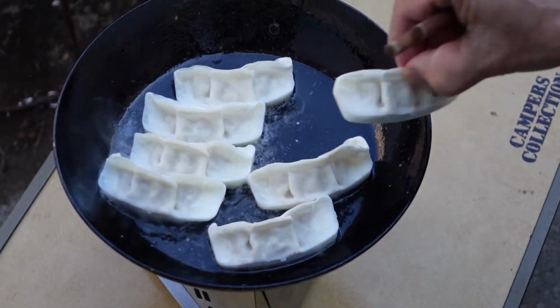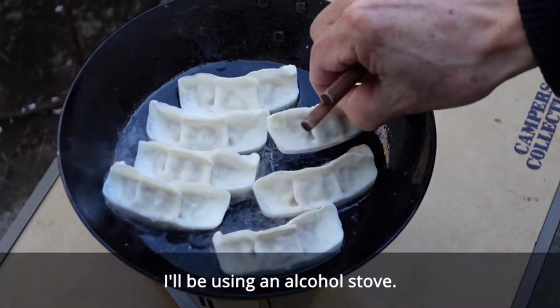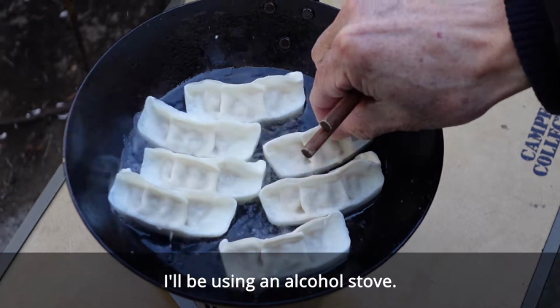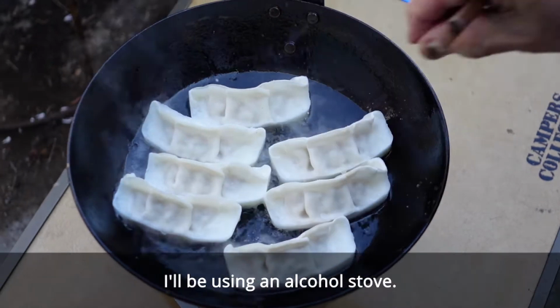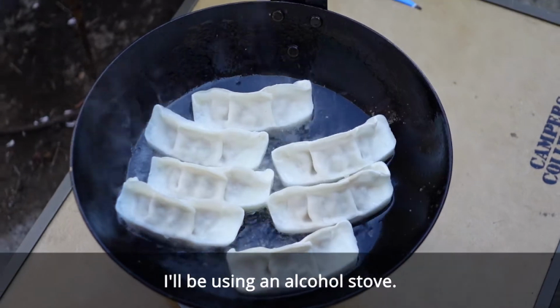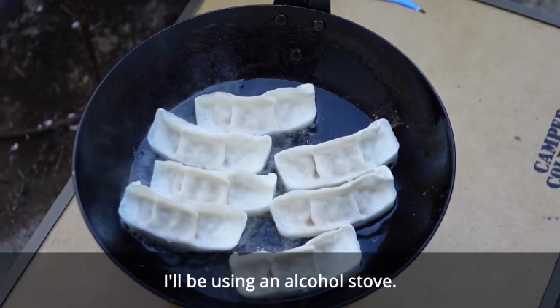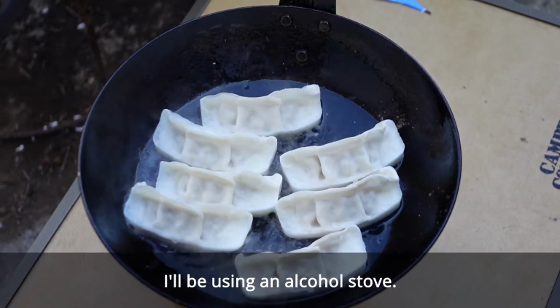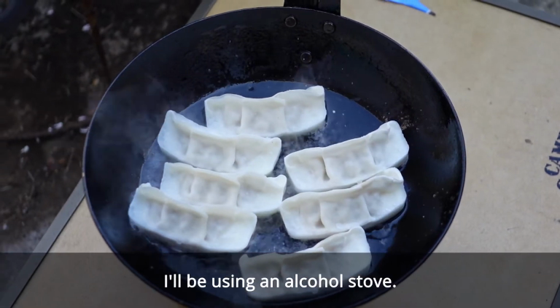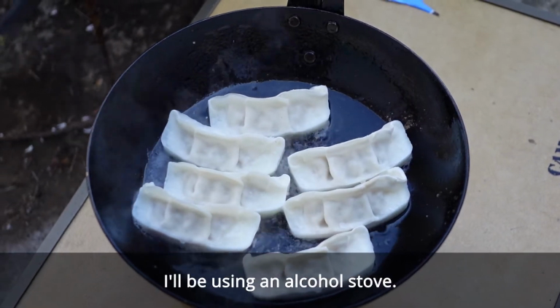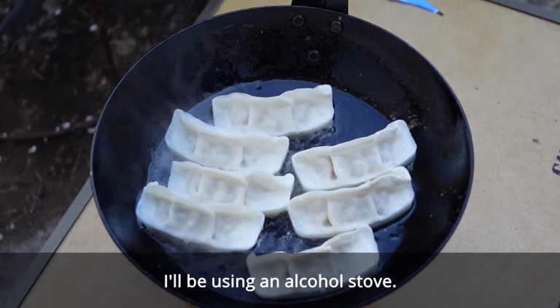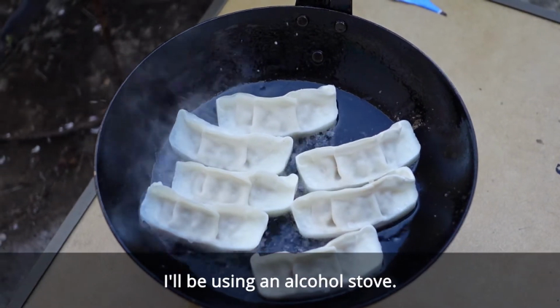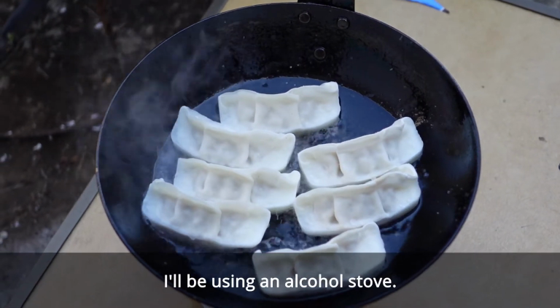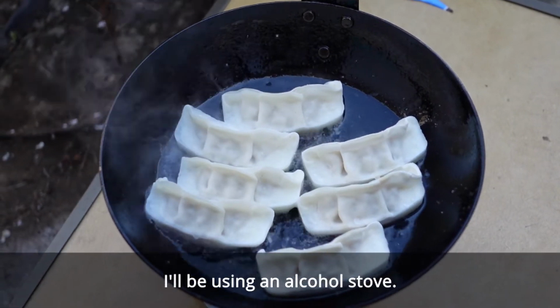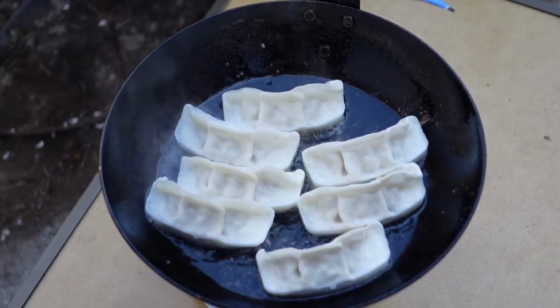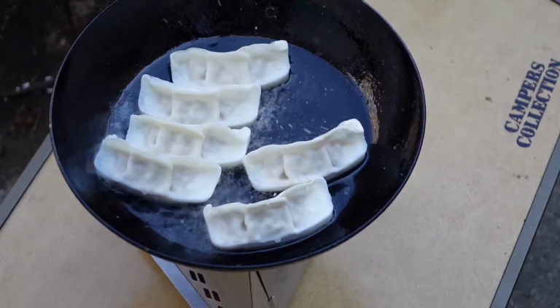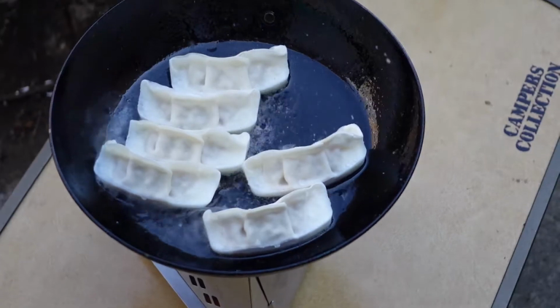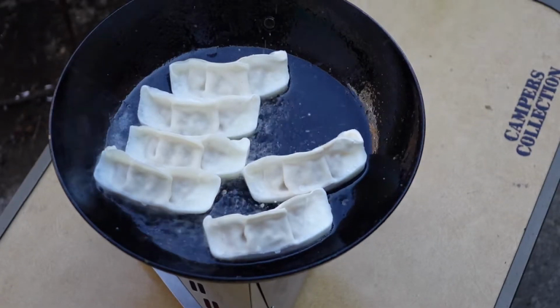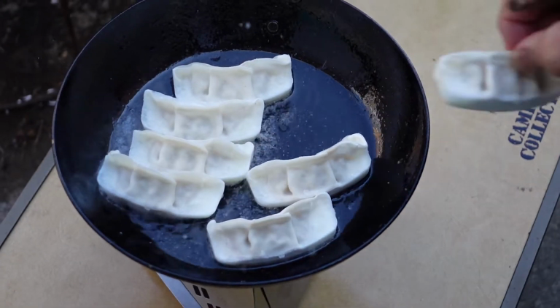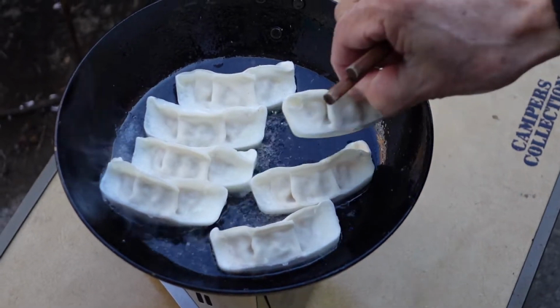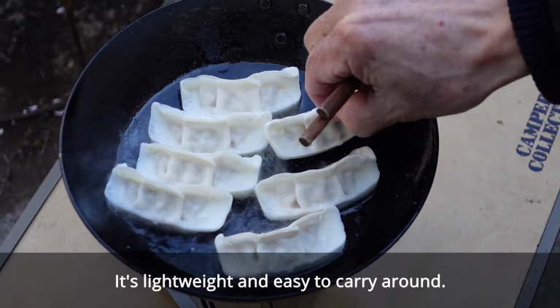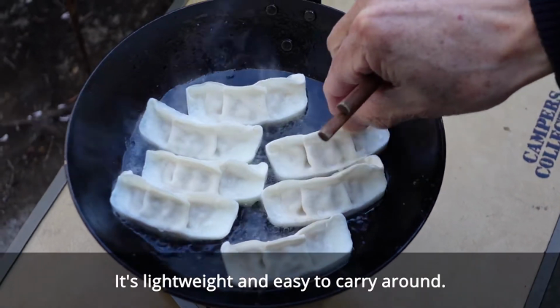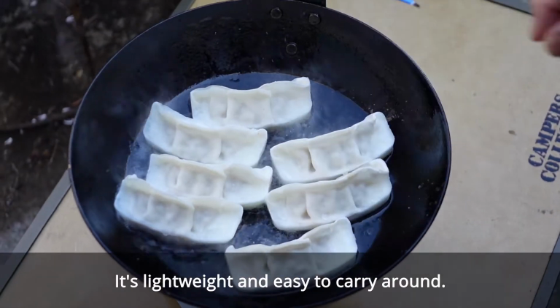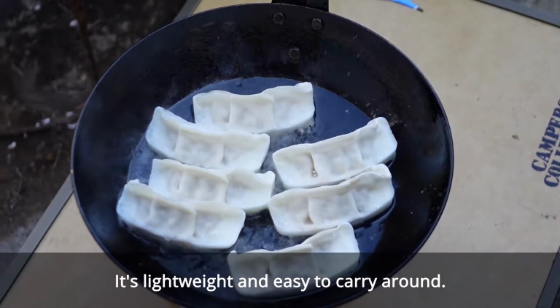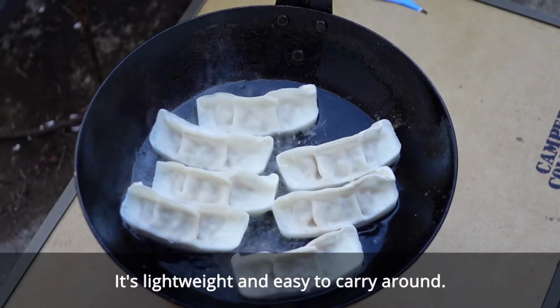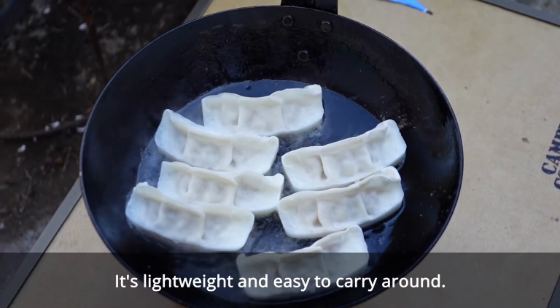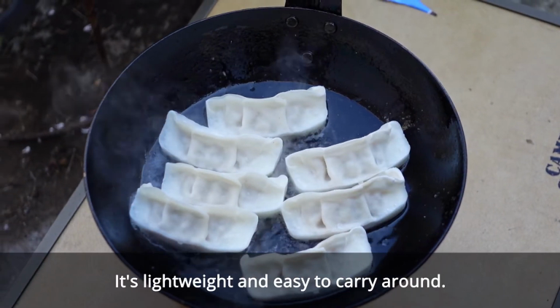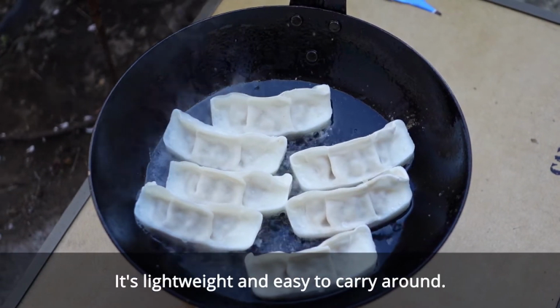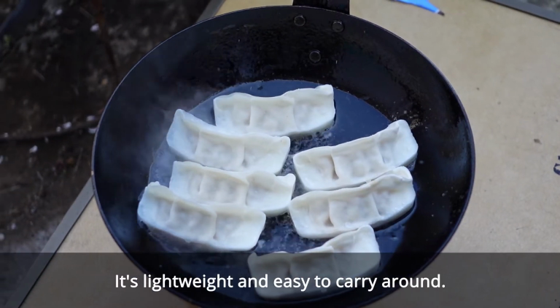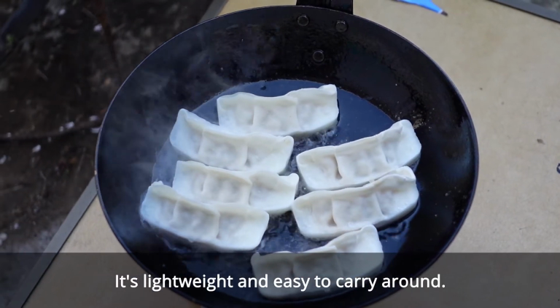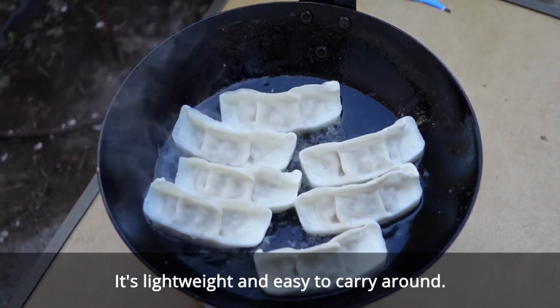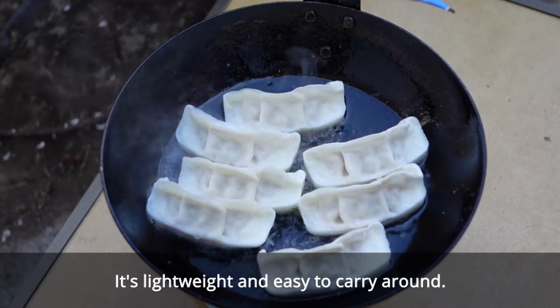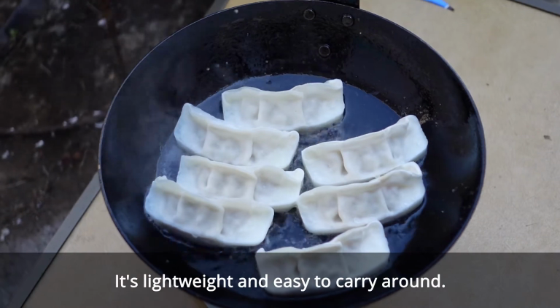I'll be using an alcohol stove. It's lightweight and easy to carry around.